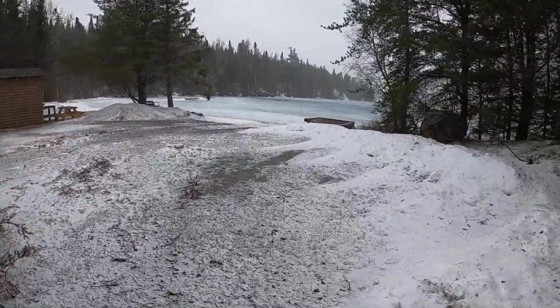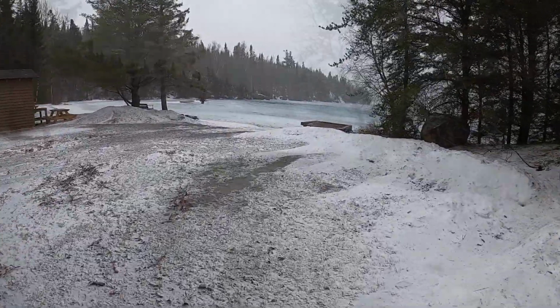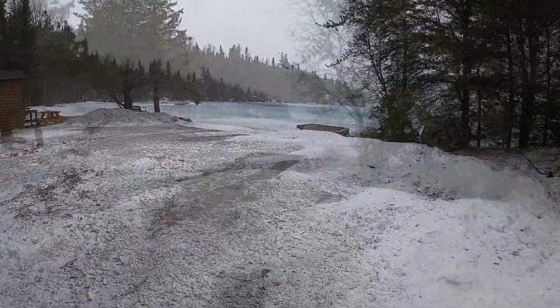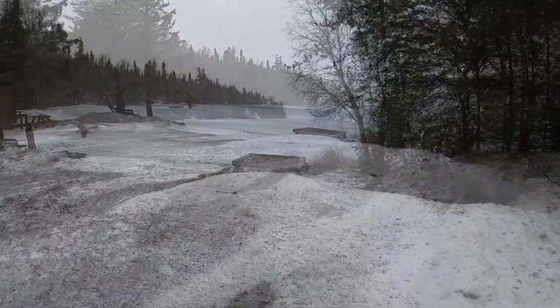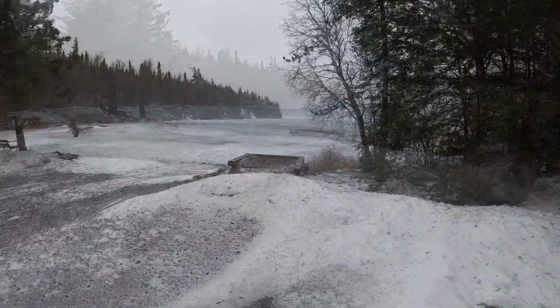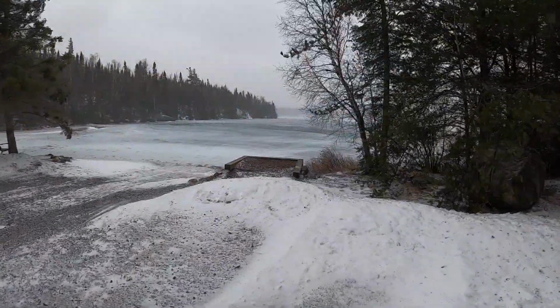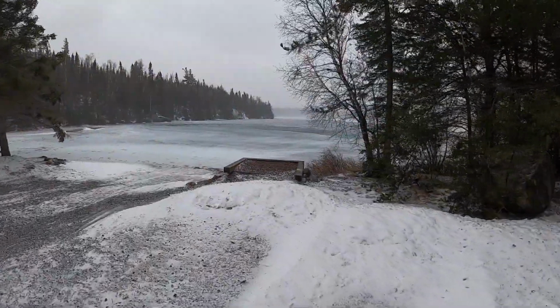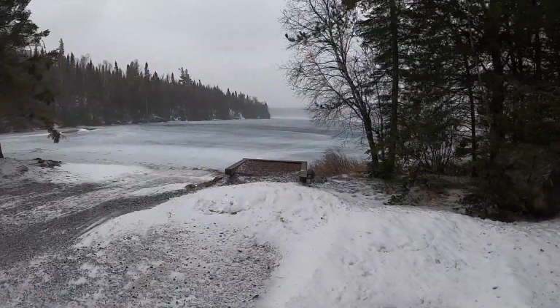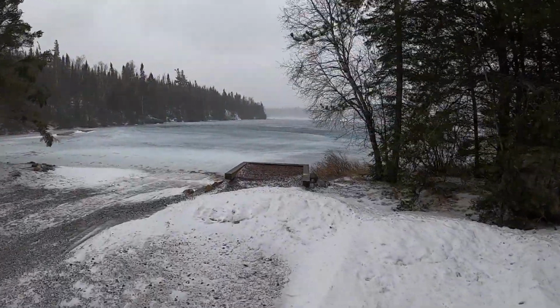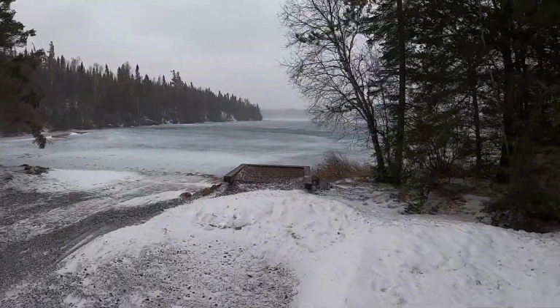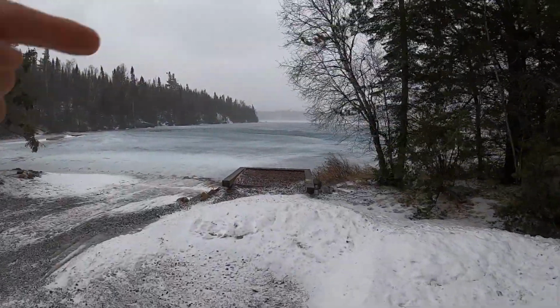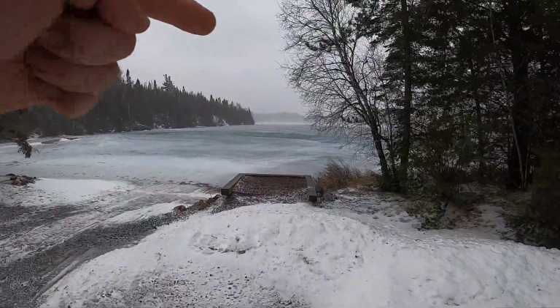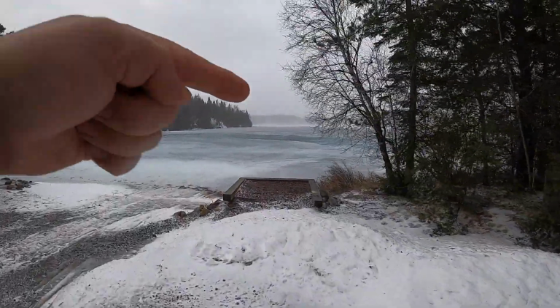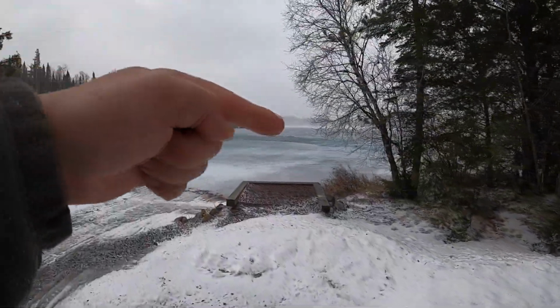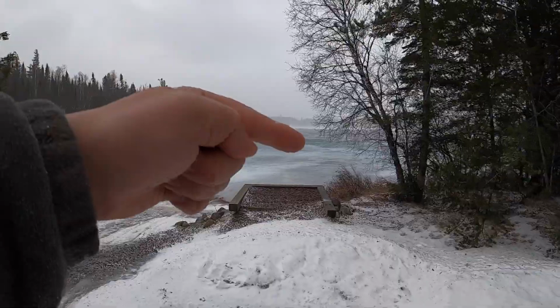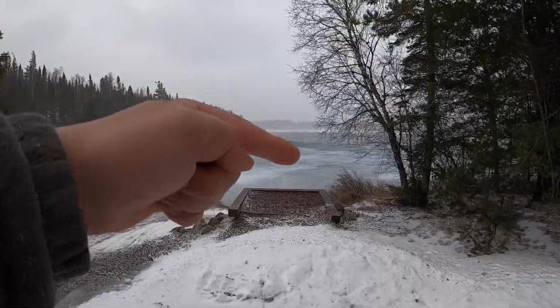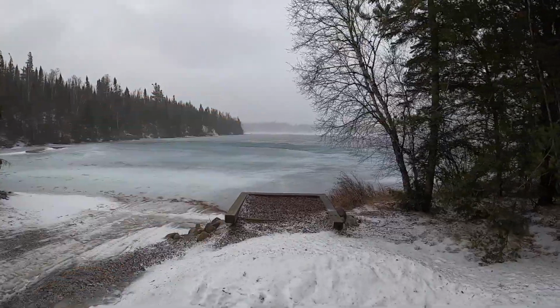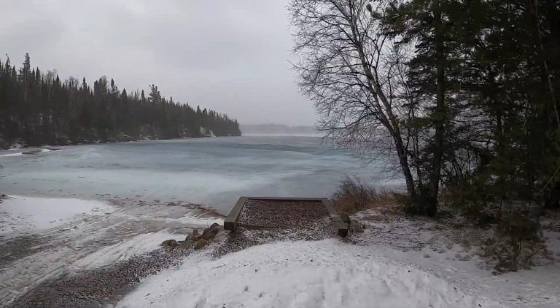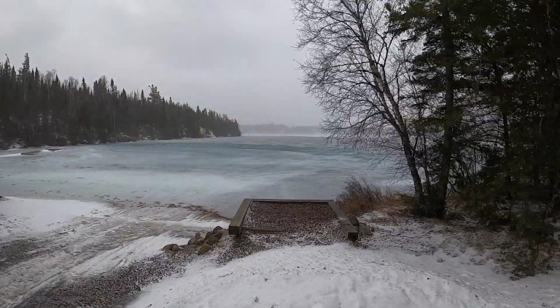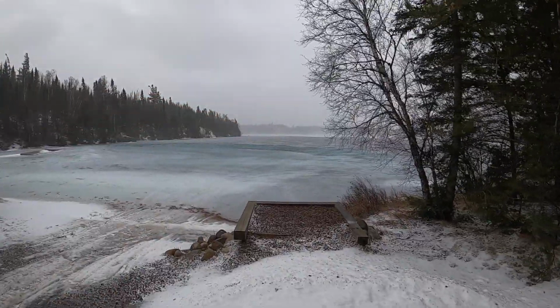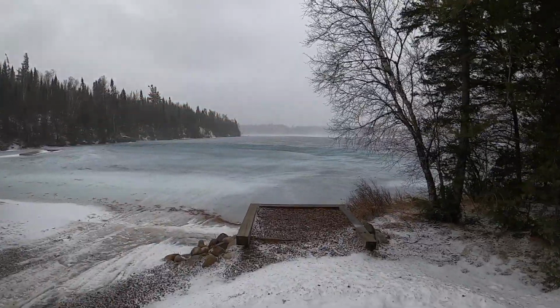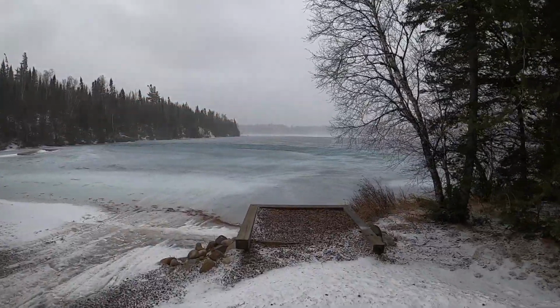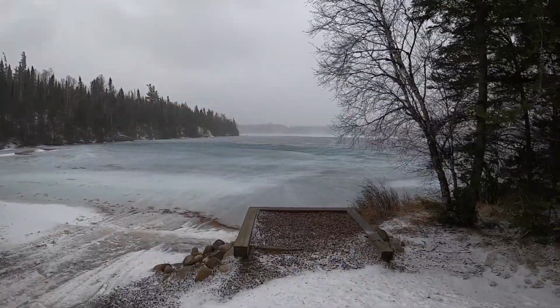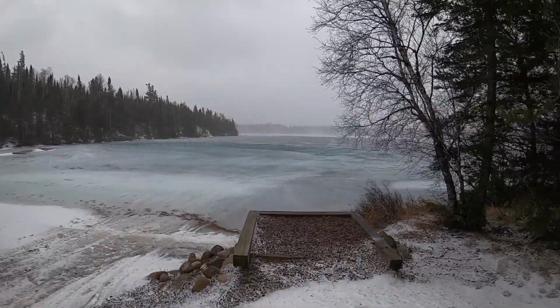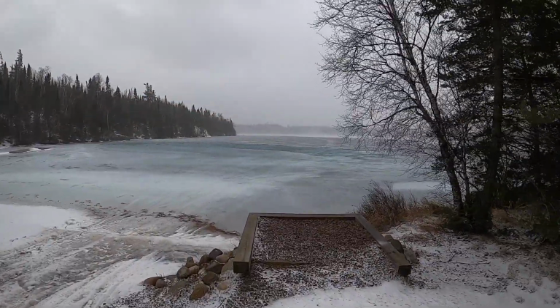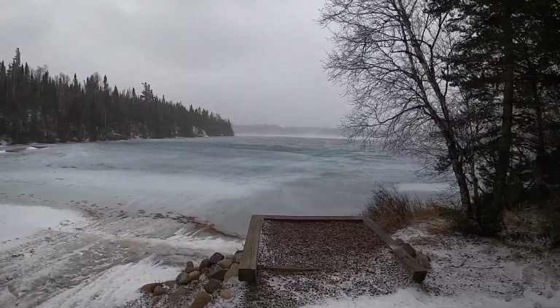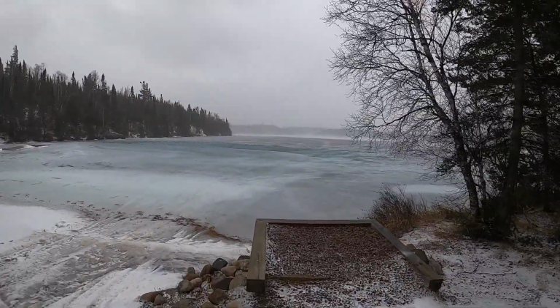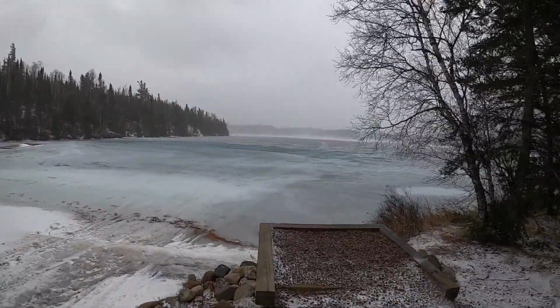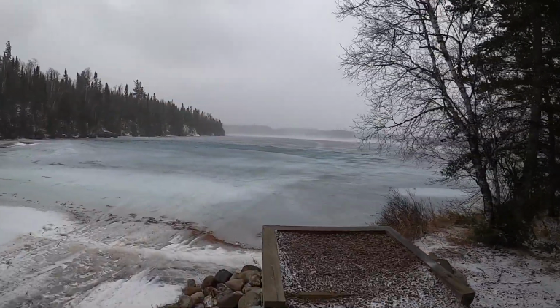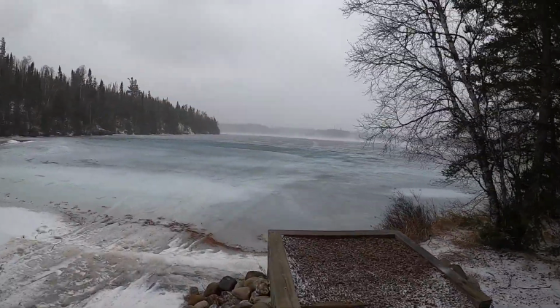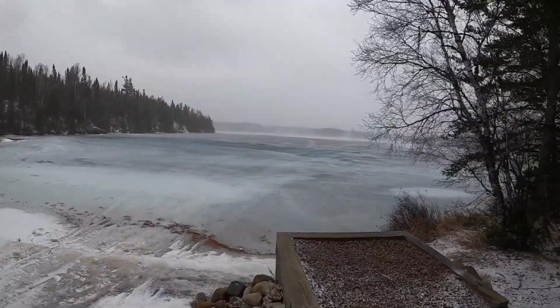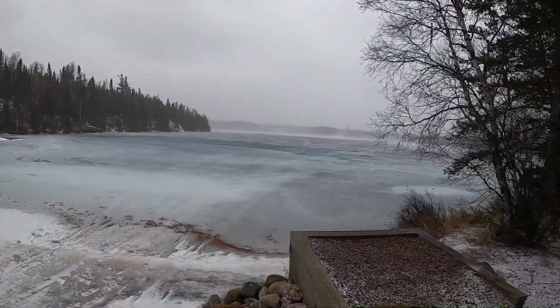There are waves on Round Lake again. Yuck.